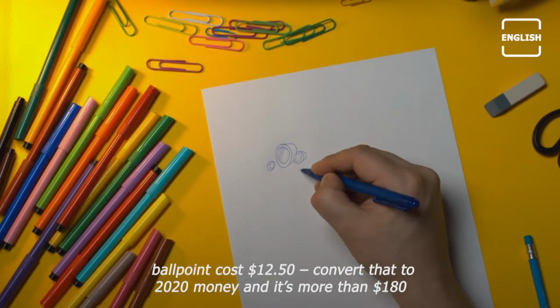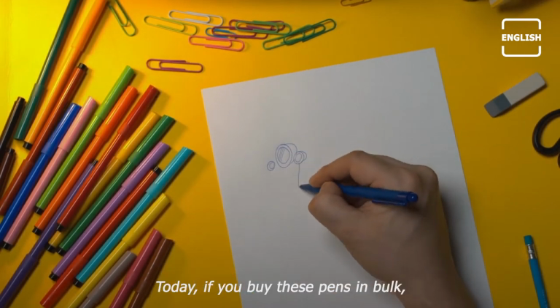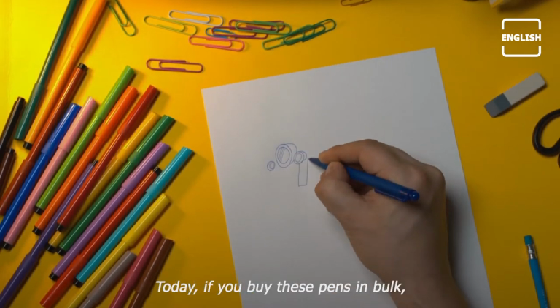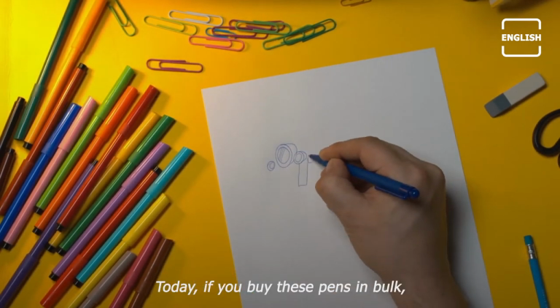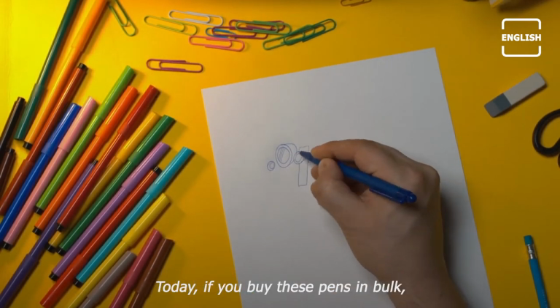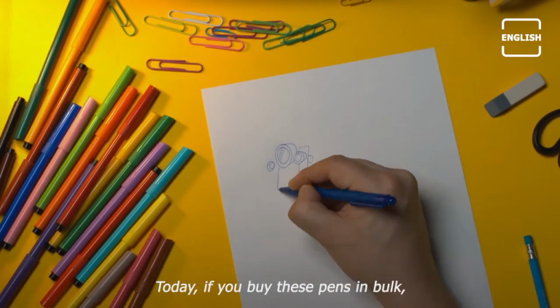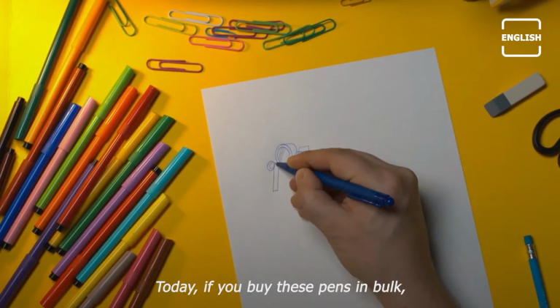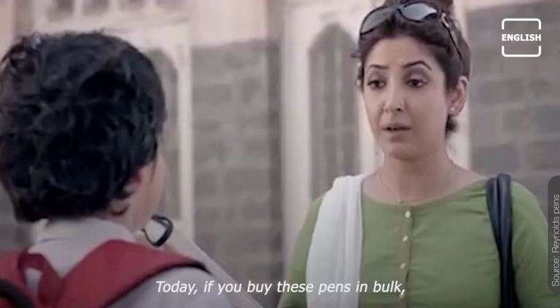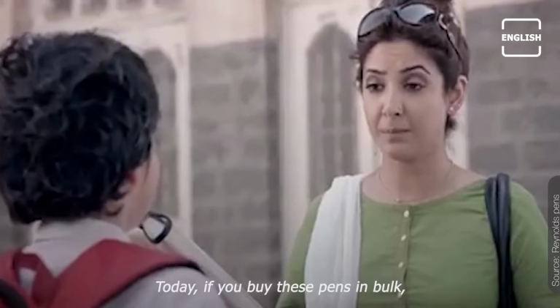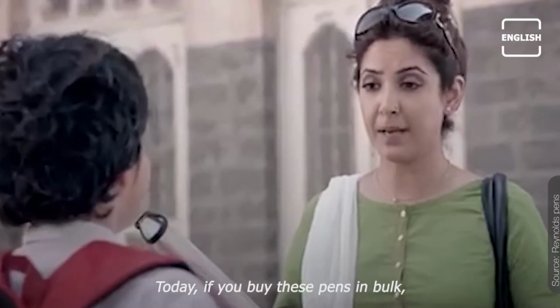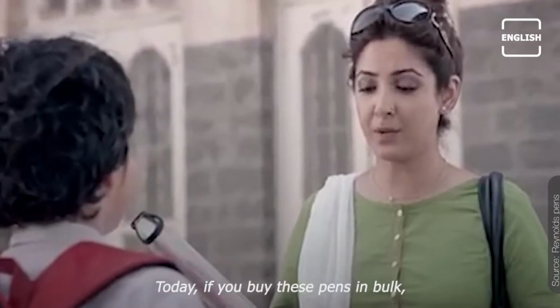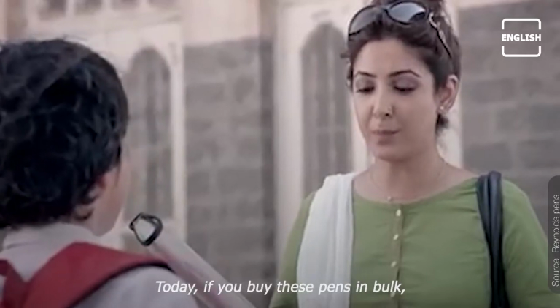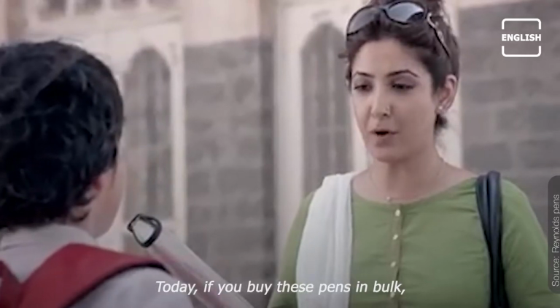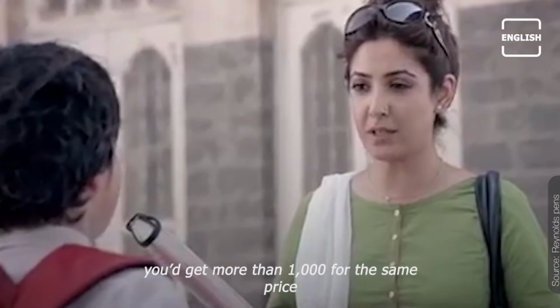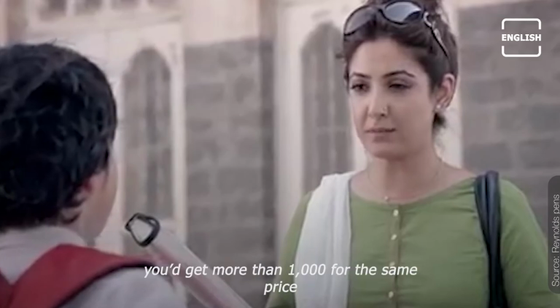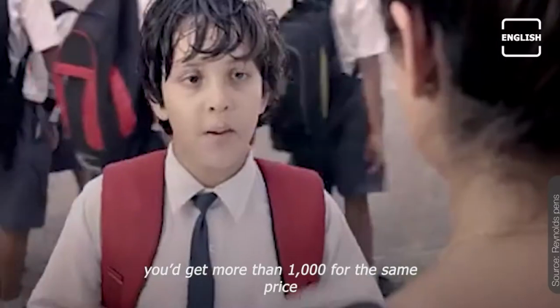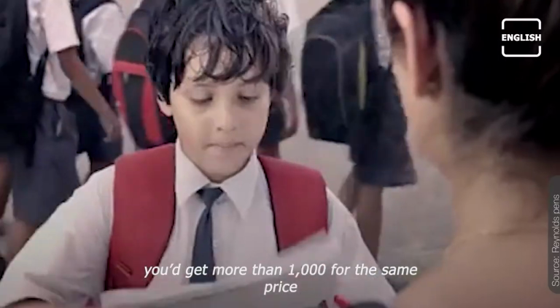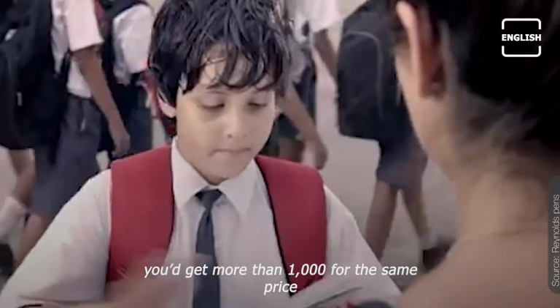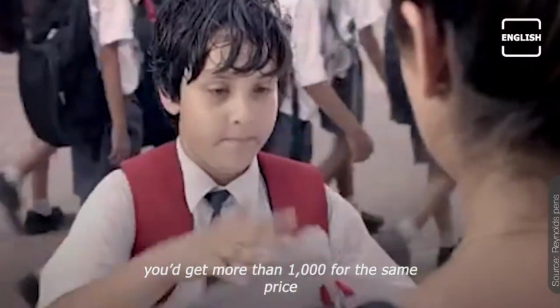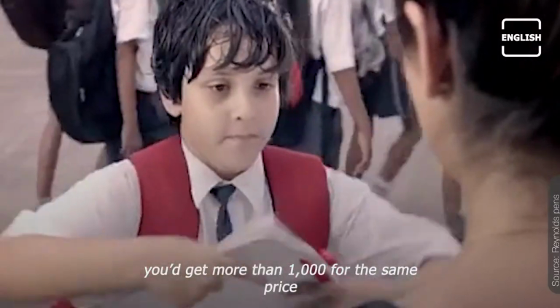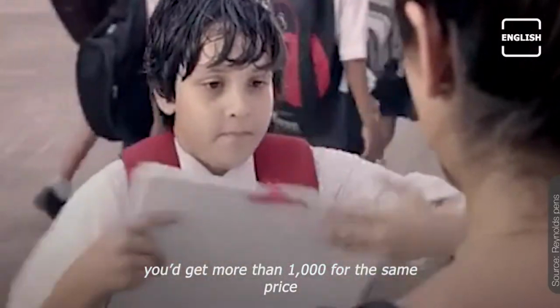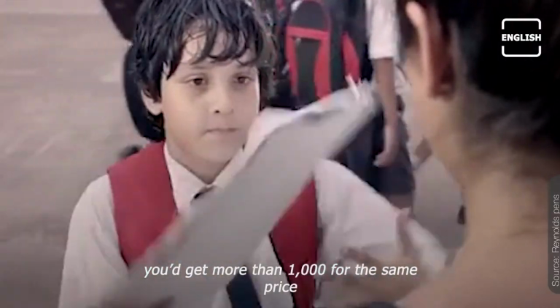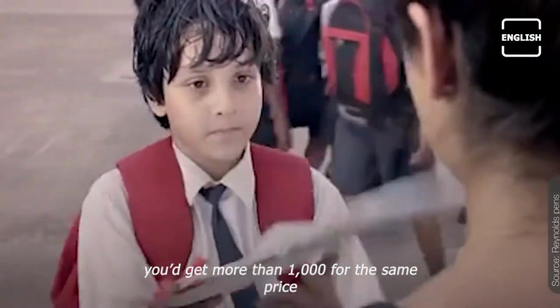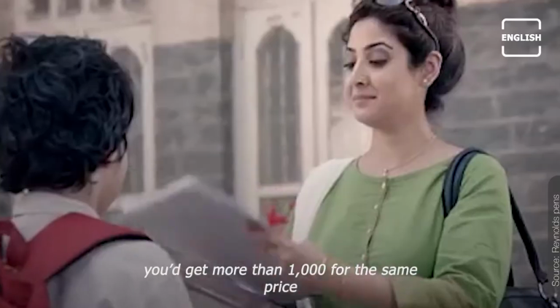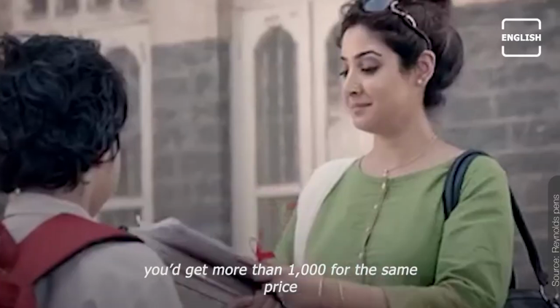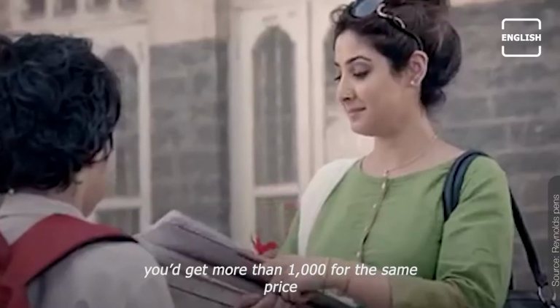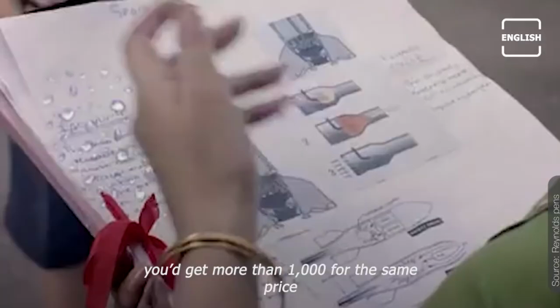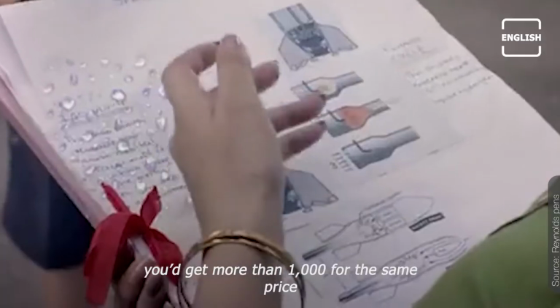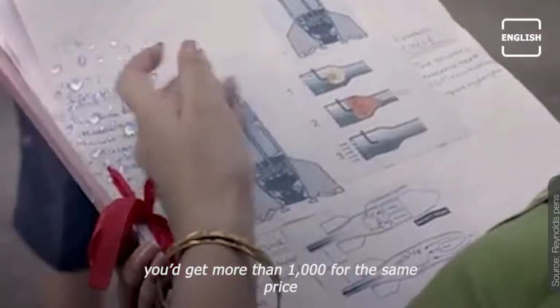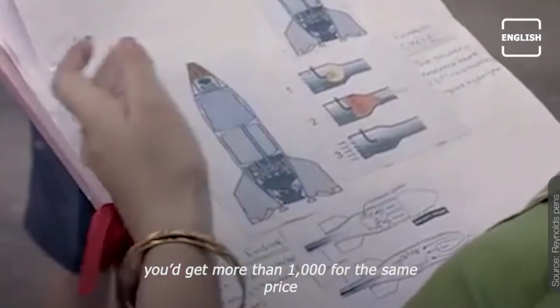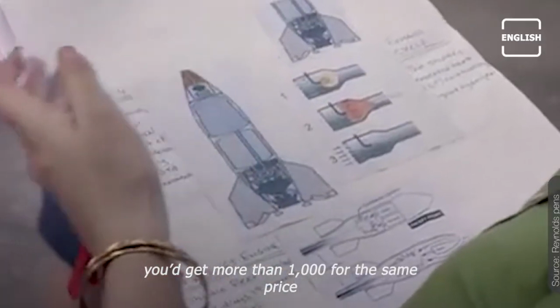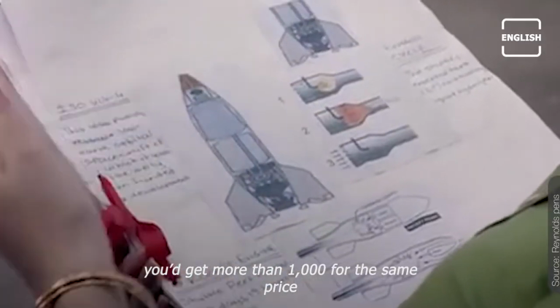Today, if you buy these pens in bulk, you'll get more than 1,000 for the same price.